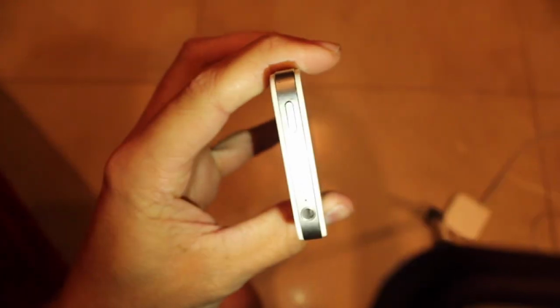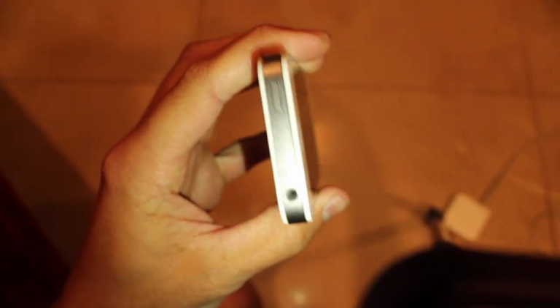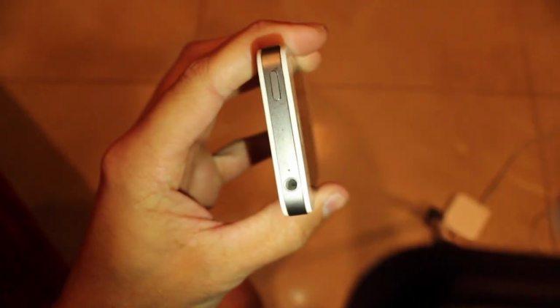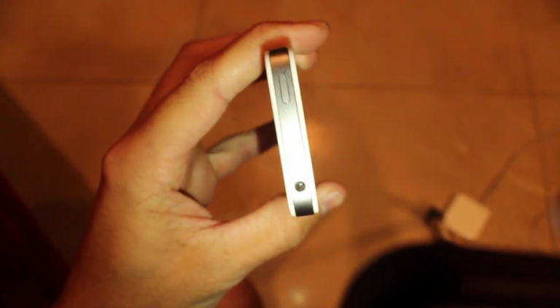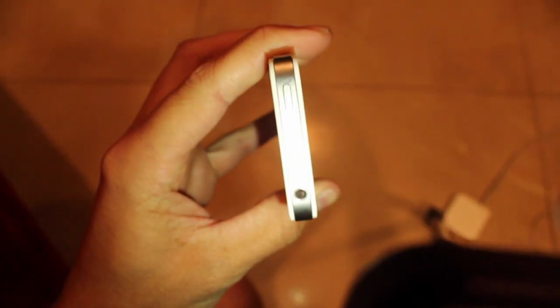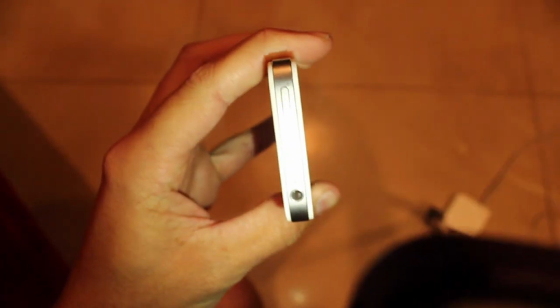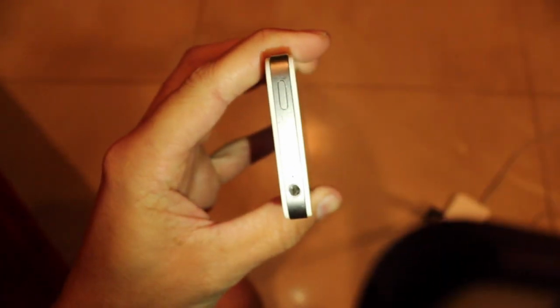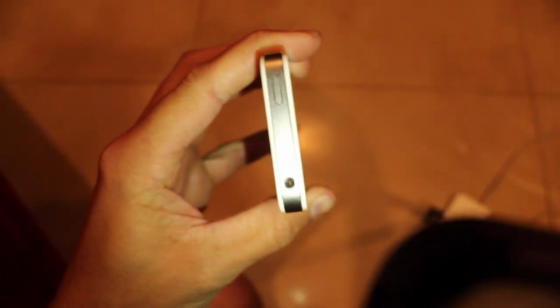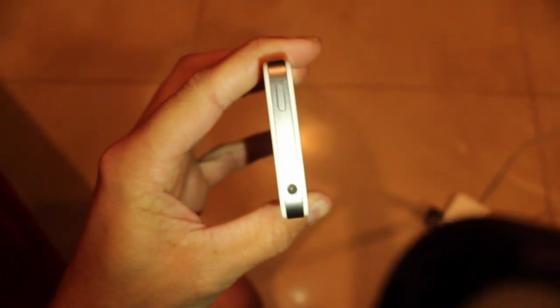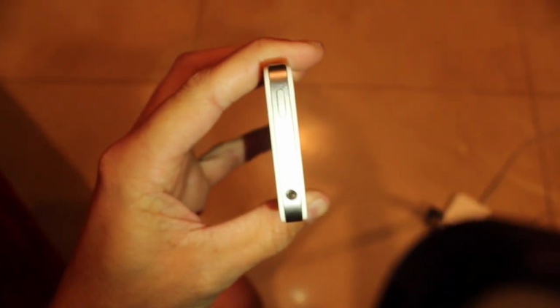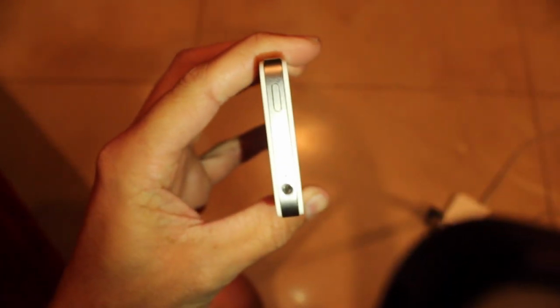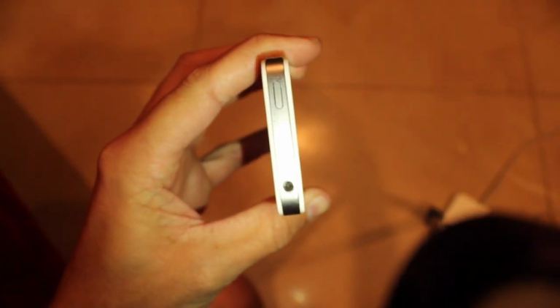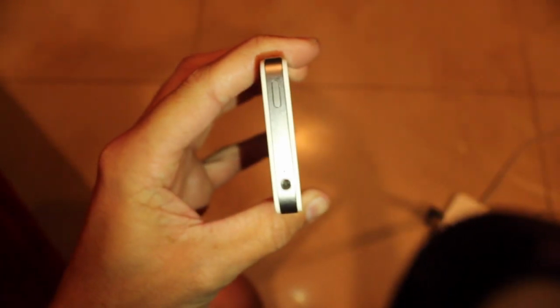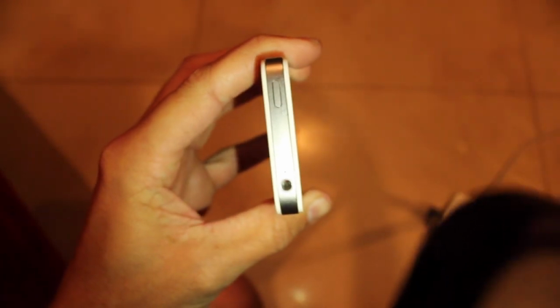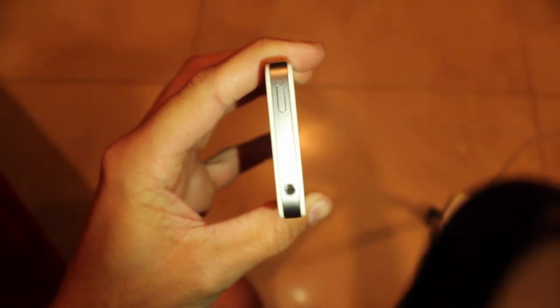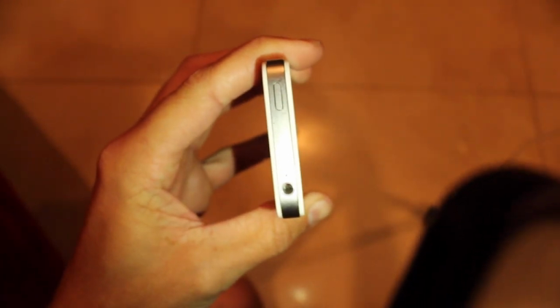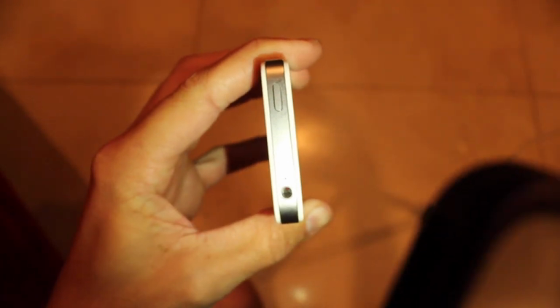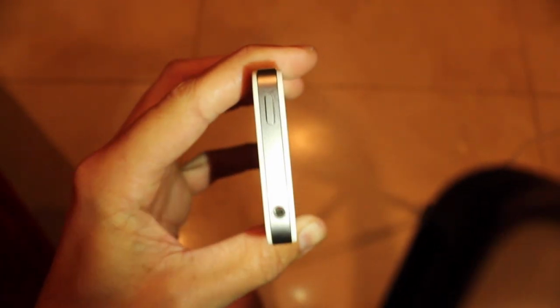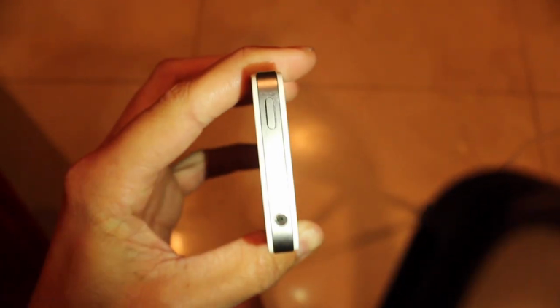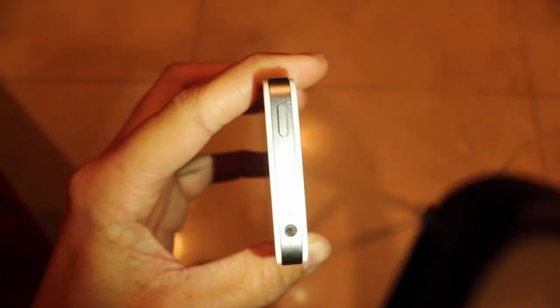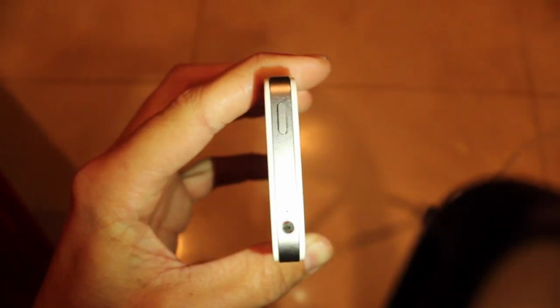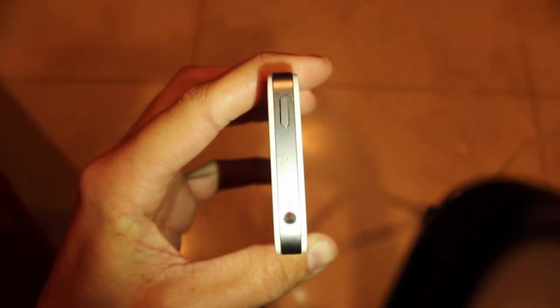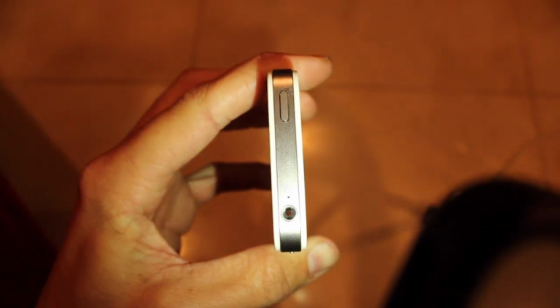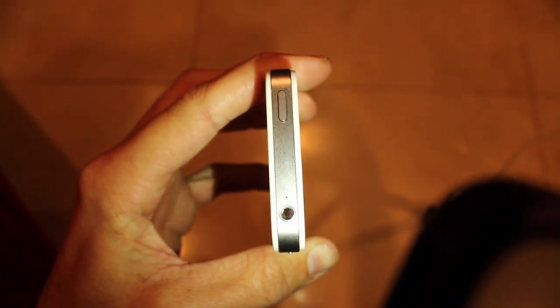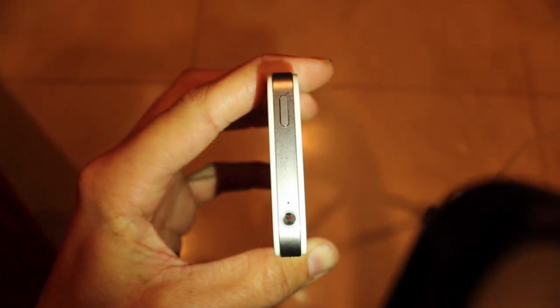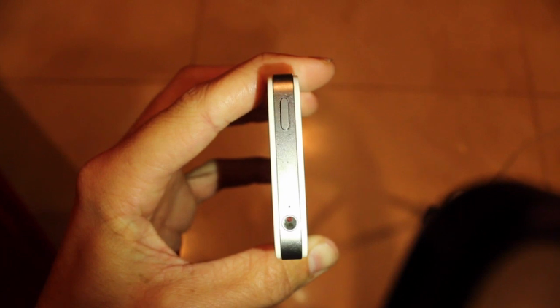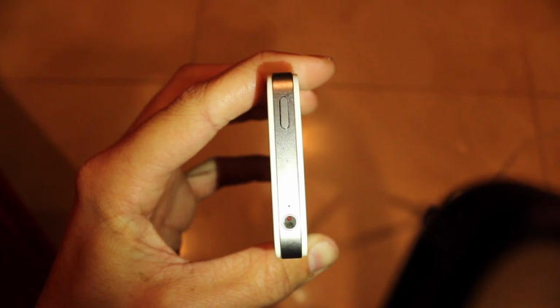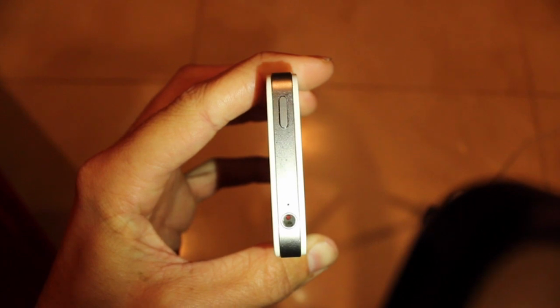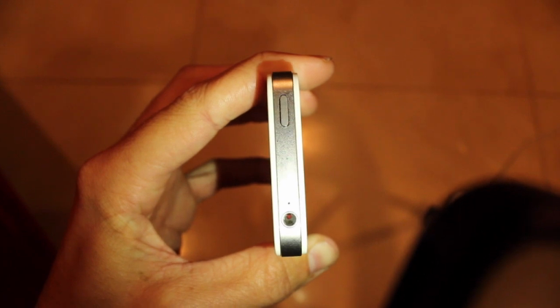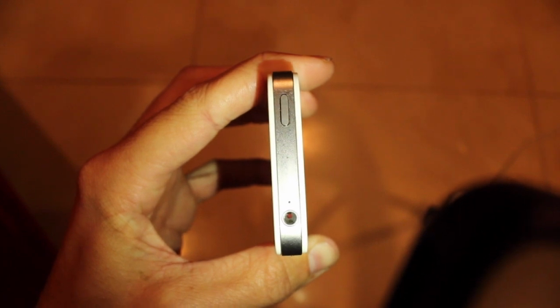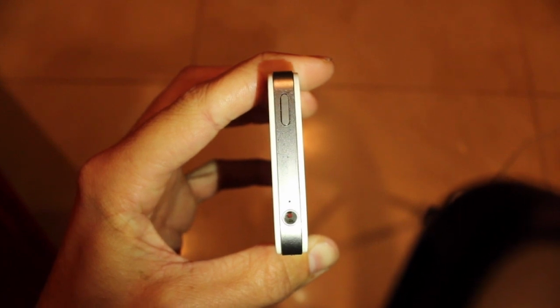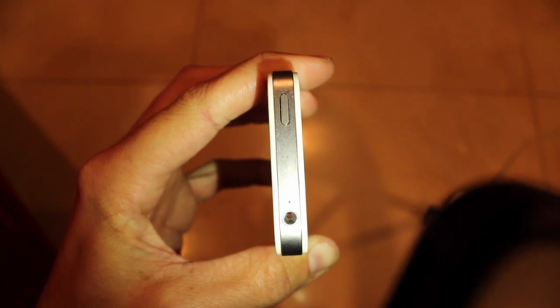The other one is at the top in the headphone jack. It is also red, if you can see that.